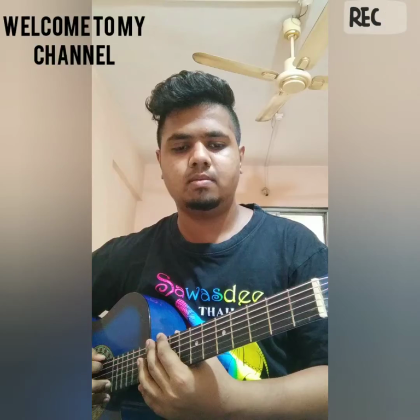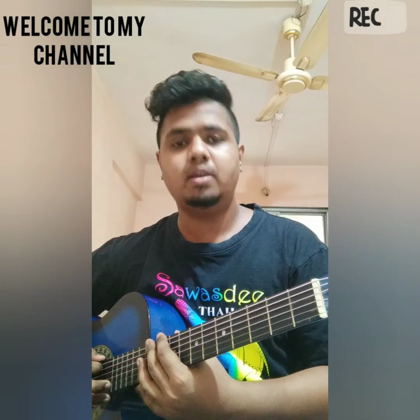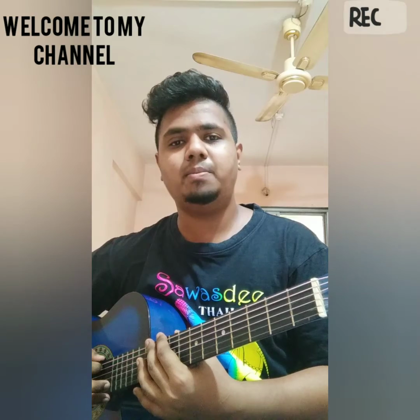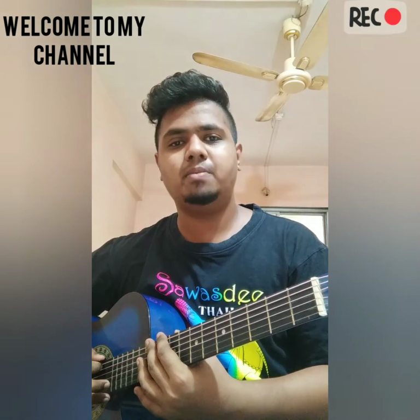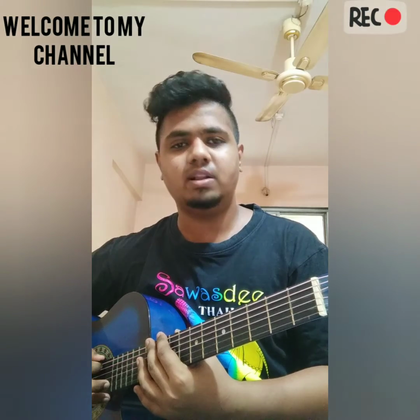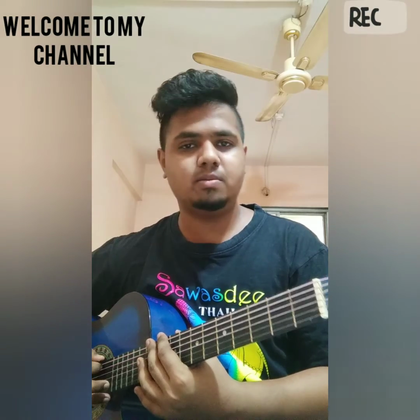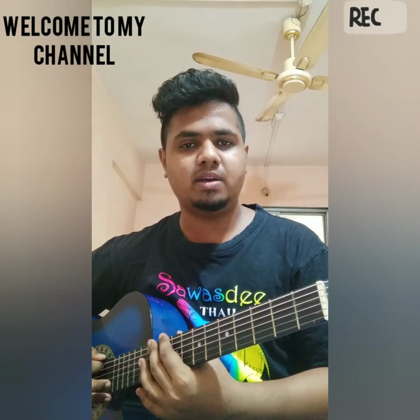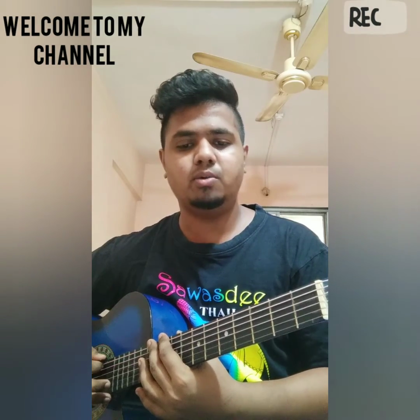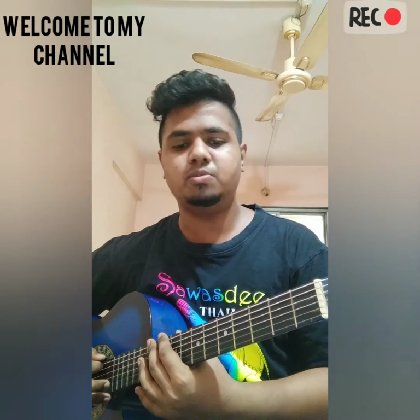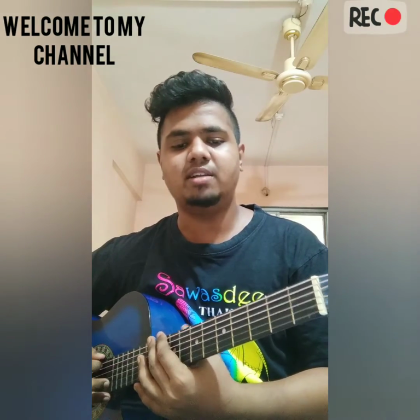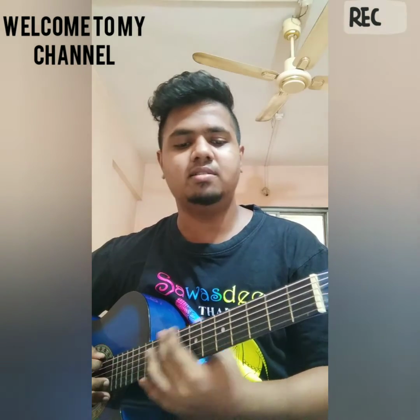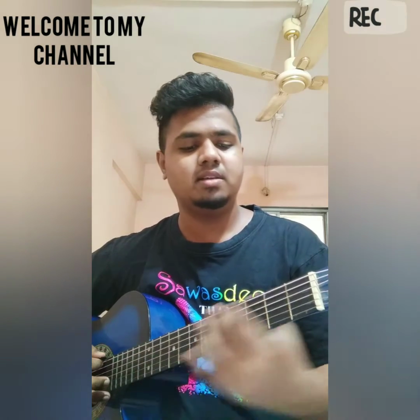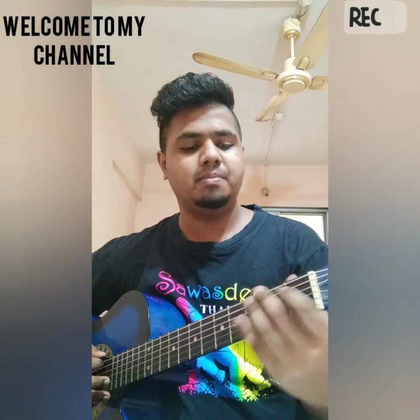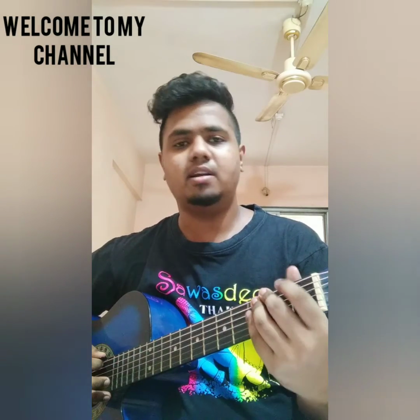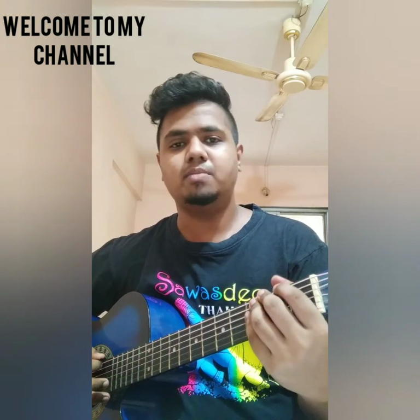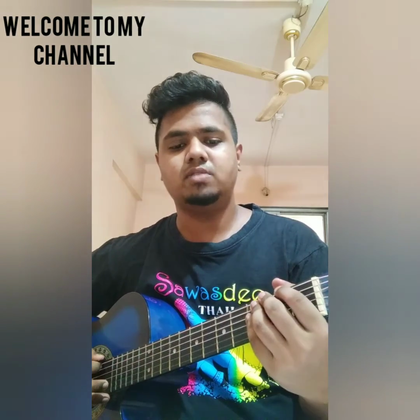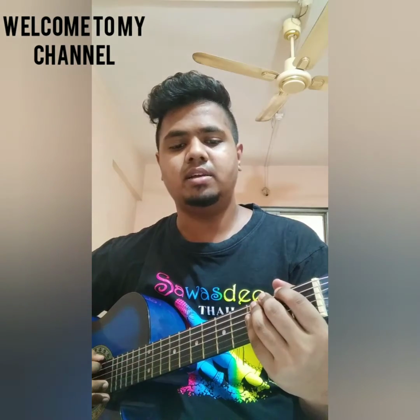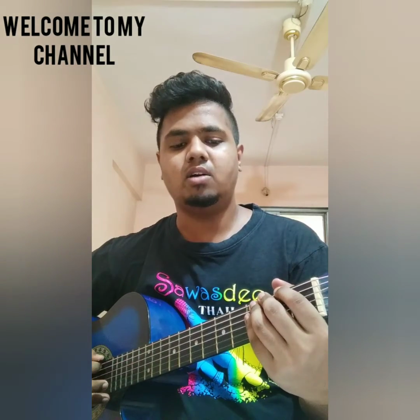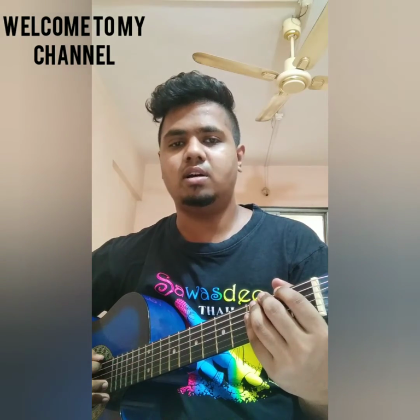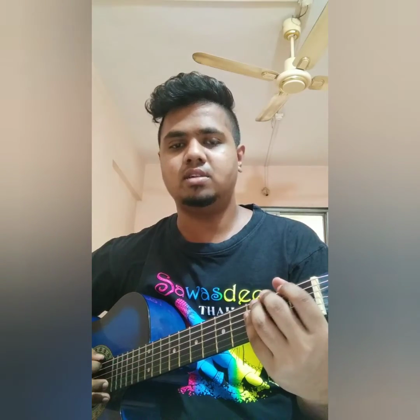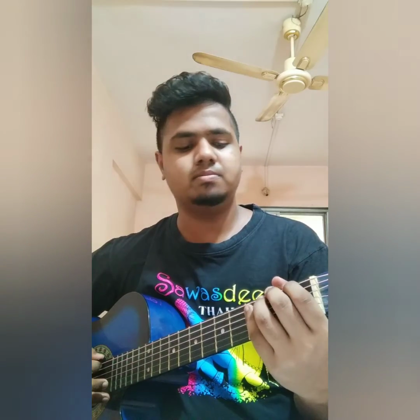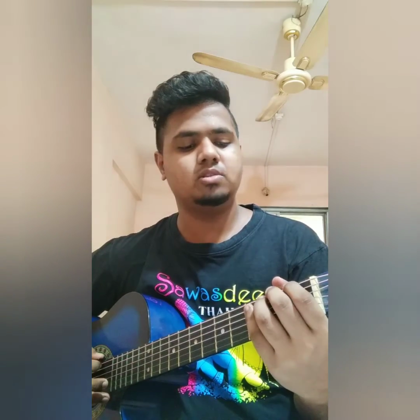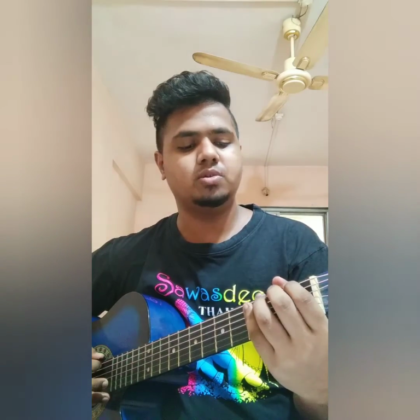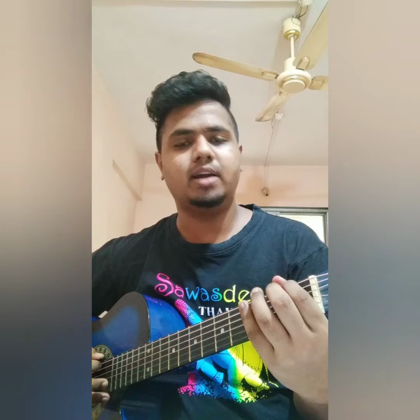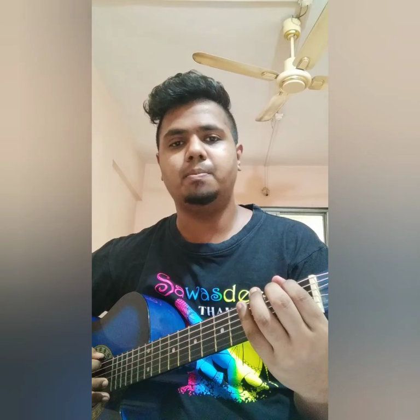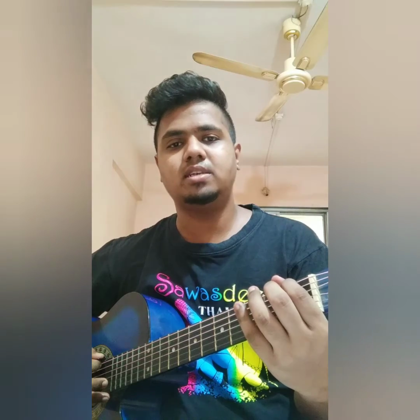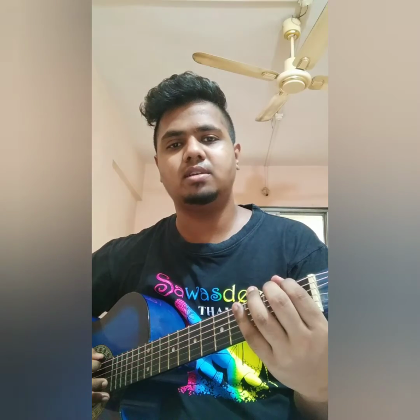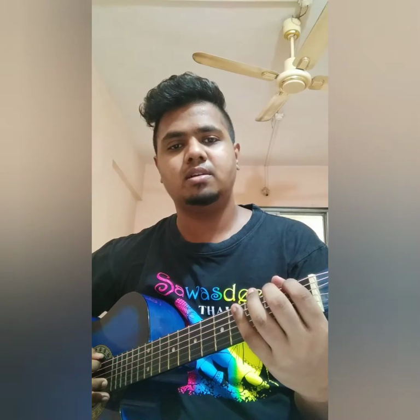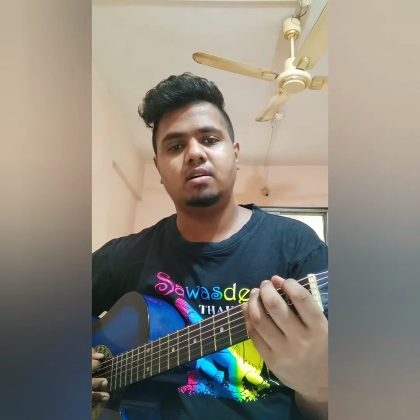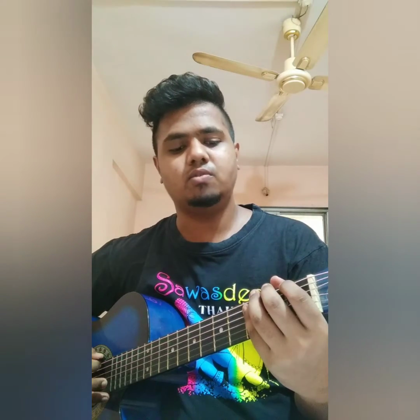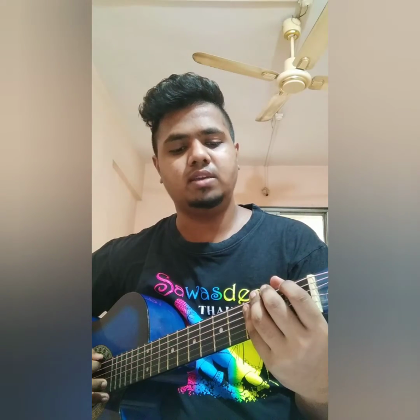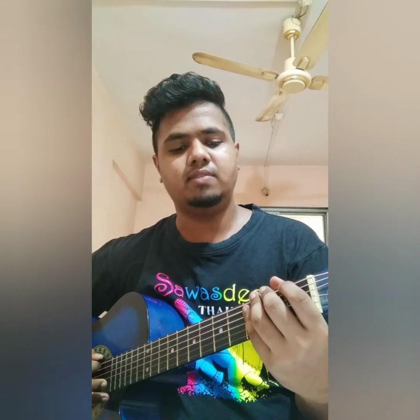Hey people, welcome to my YouTube channel. My name is Rajfad and today we are going to learn the basics of guitar.